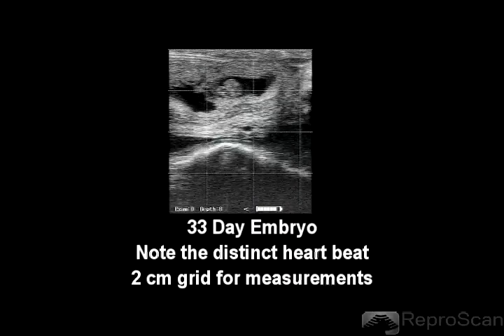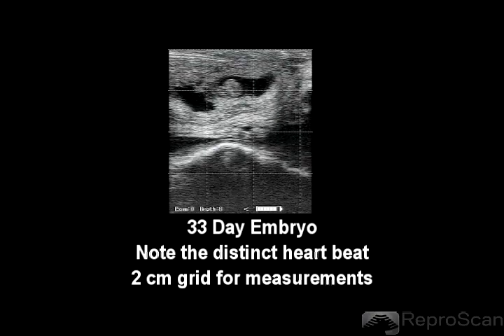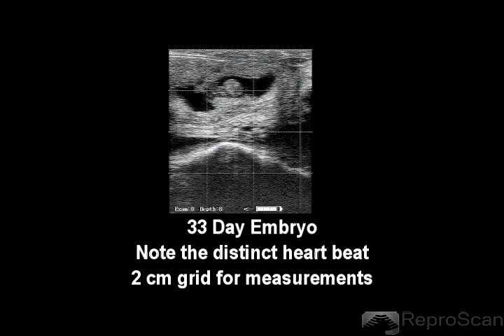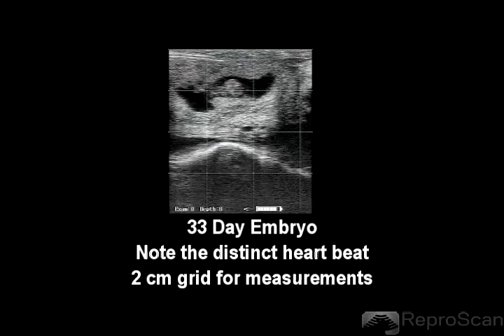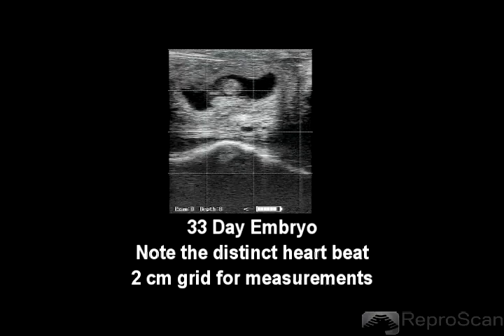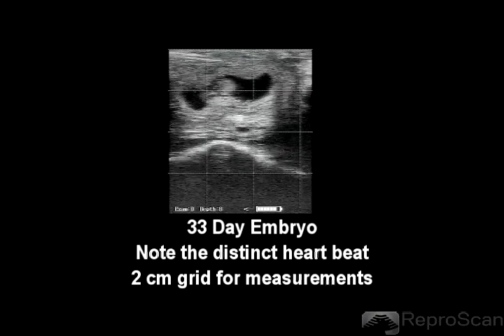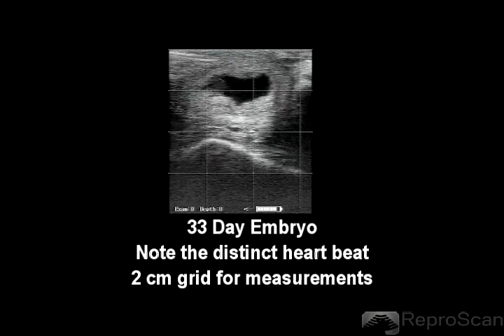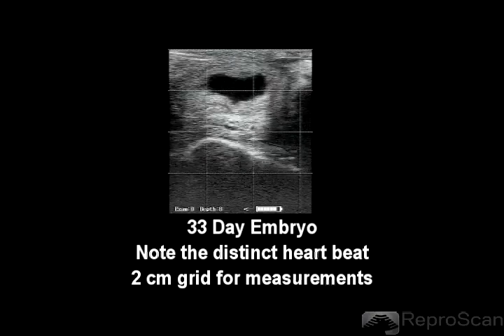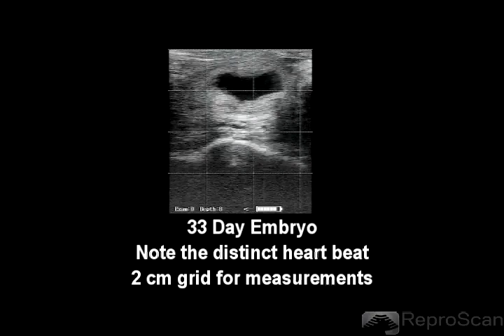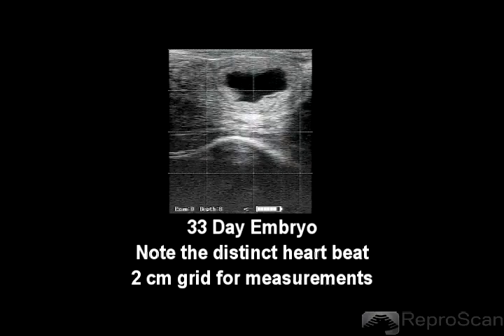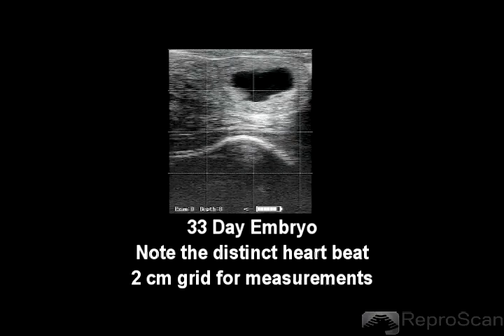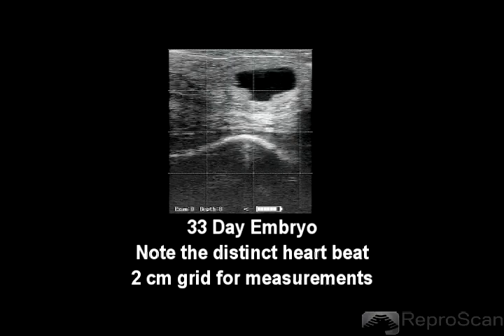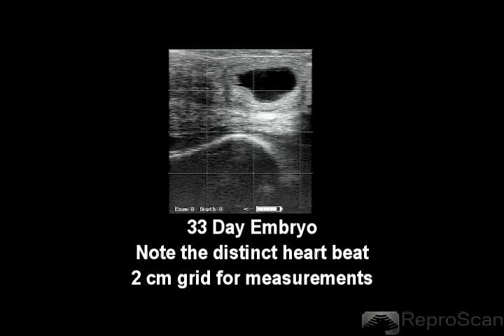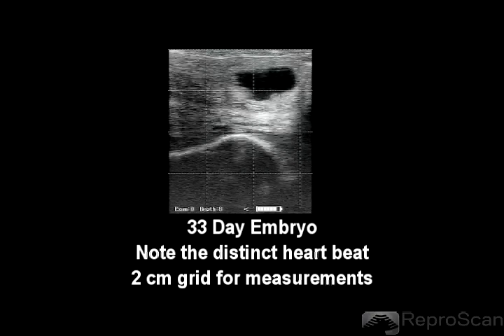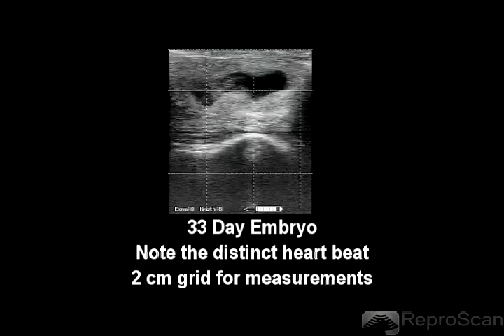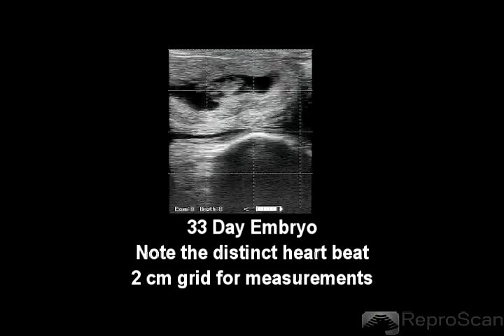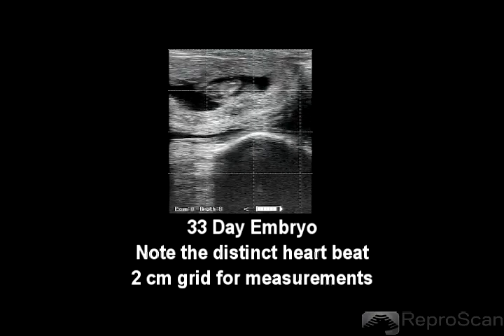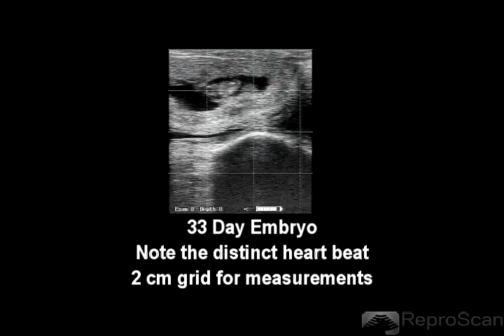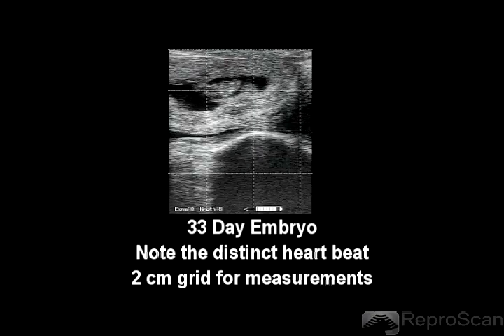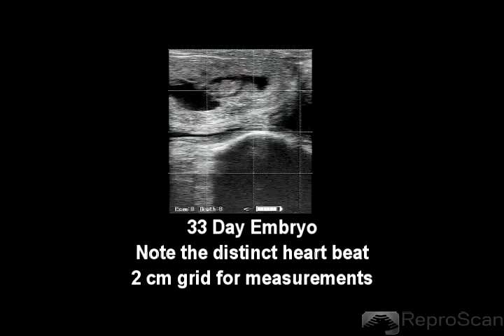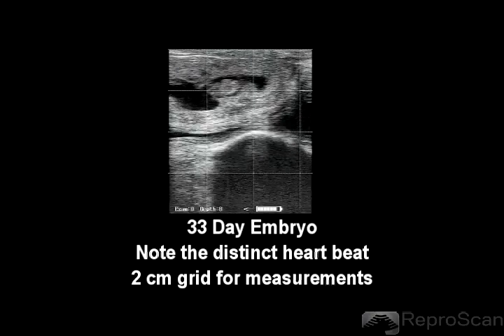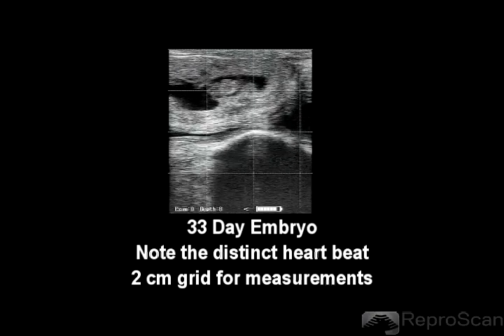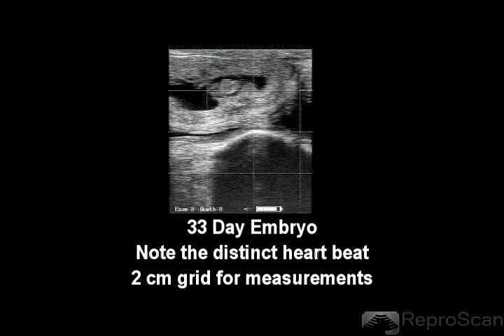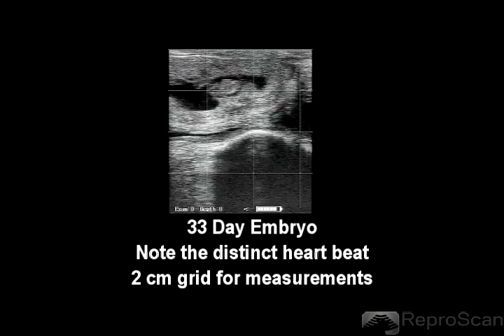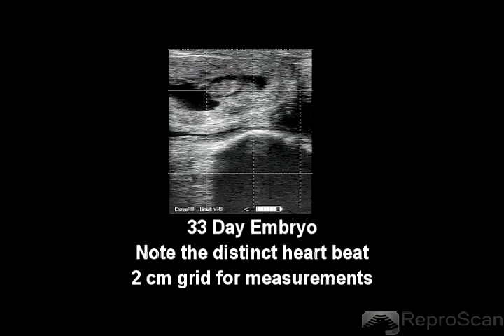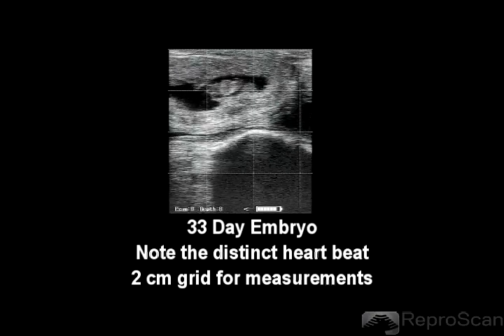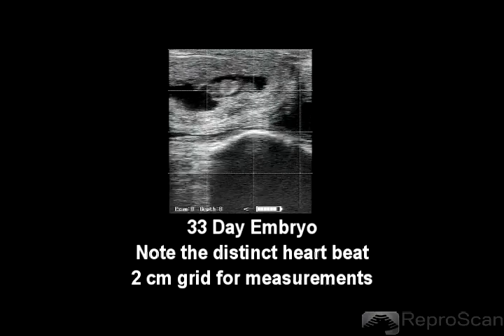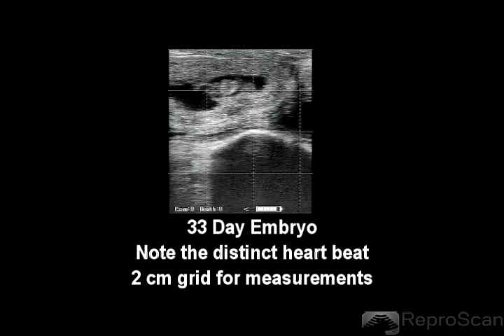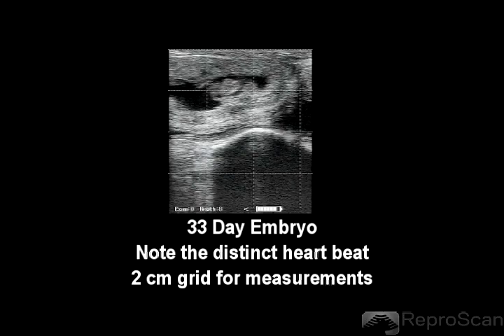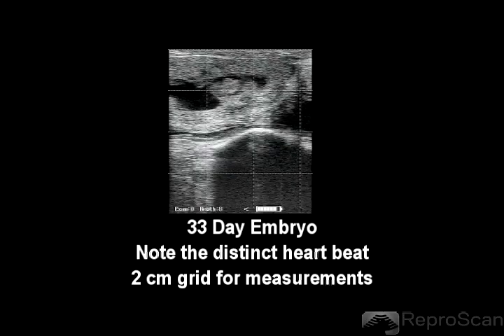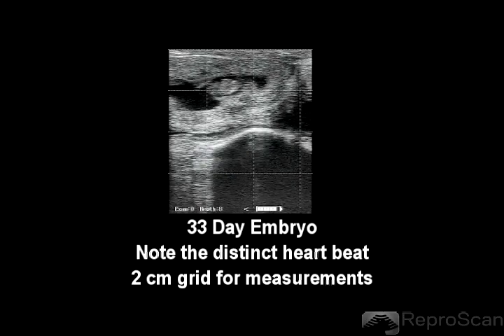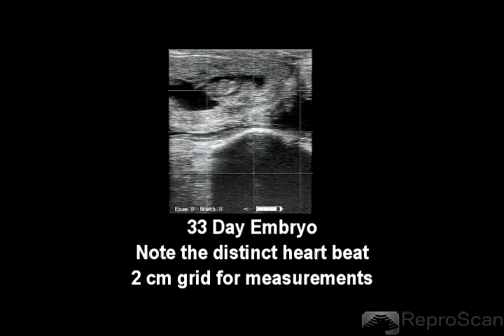There are multiple grid options to assist with your measuring. This is a 2-centimeter grid.